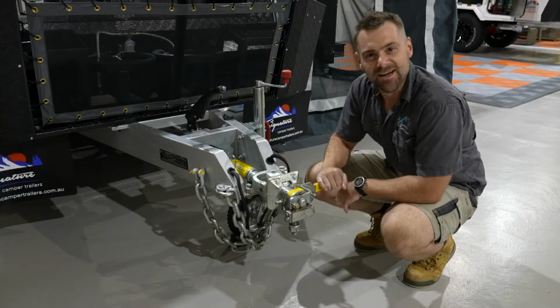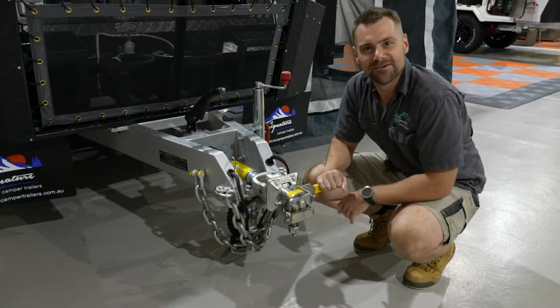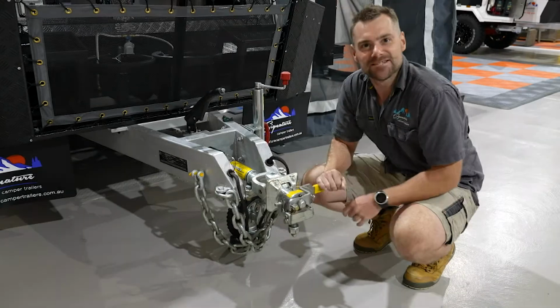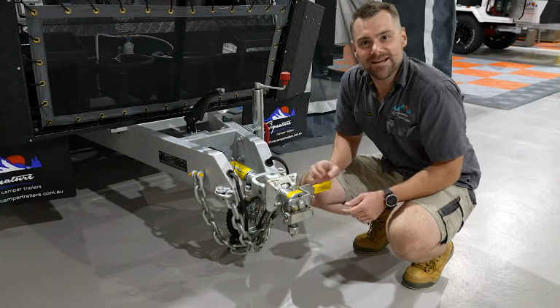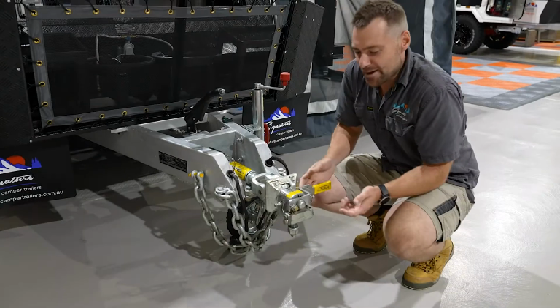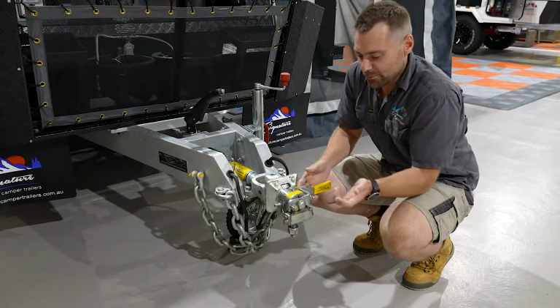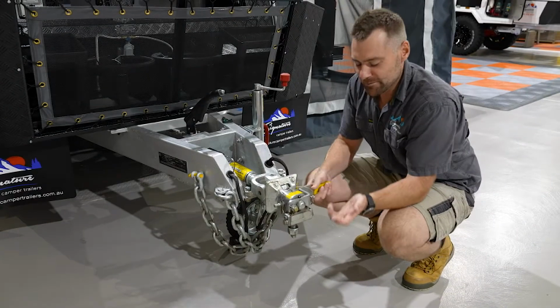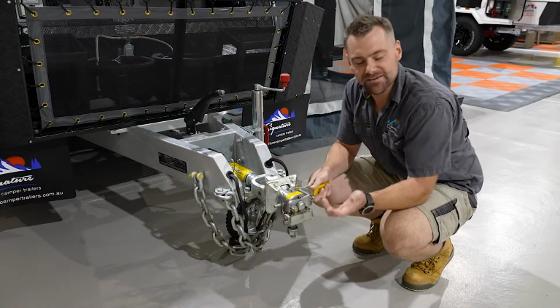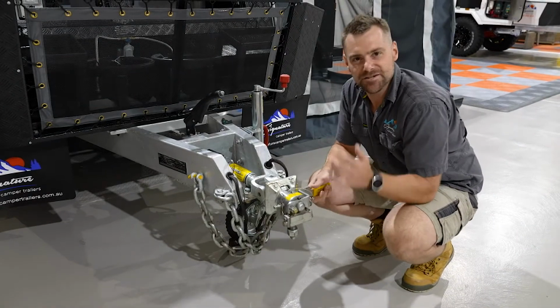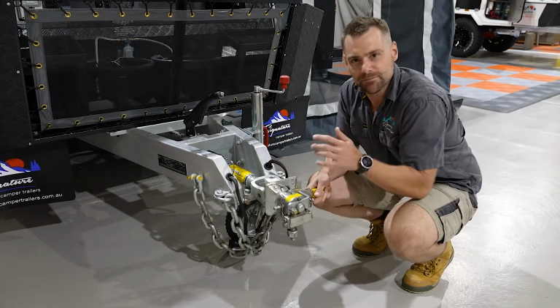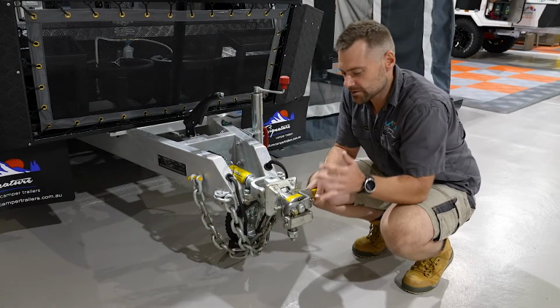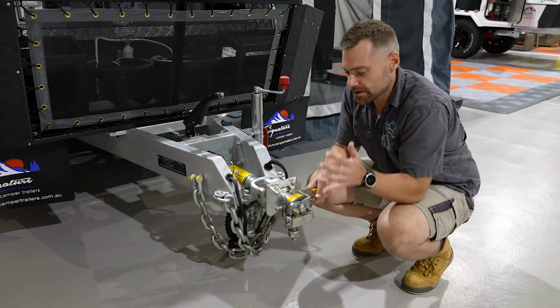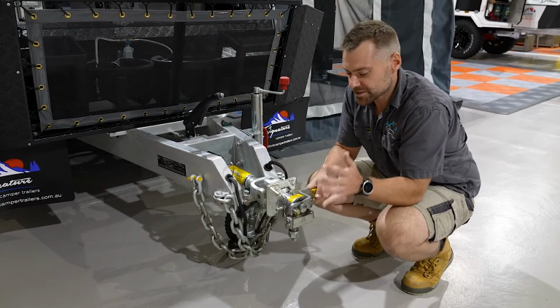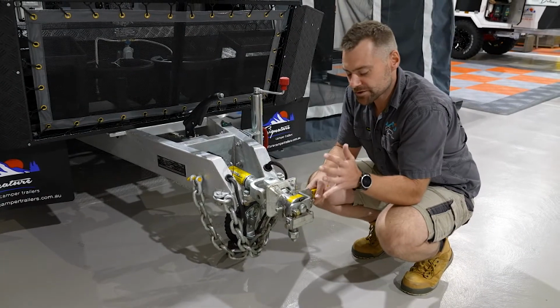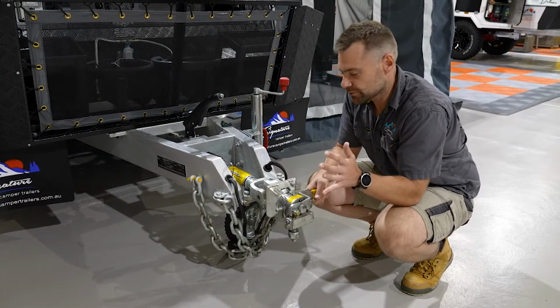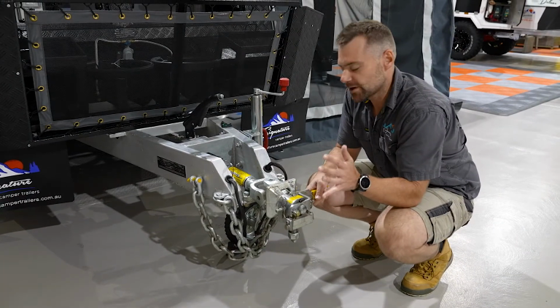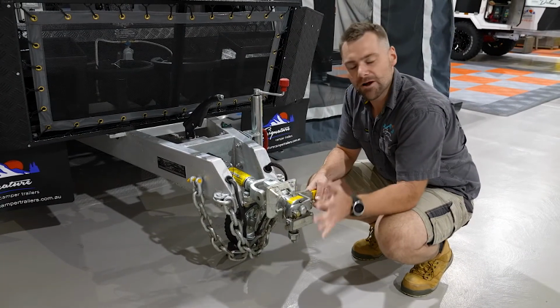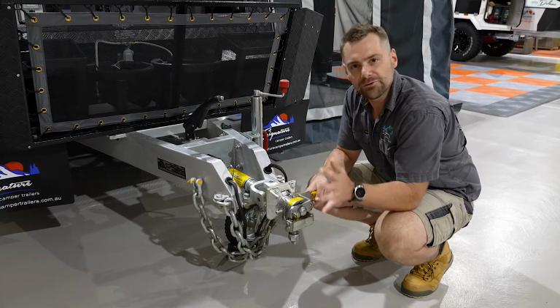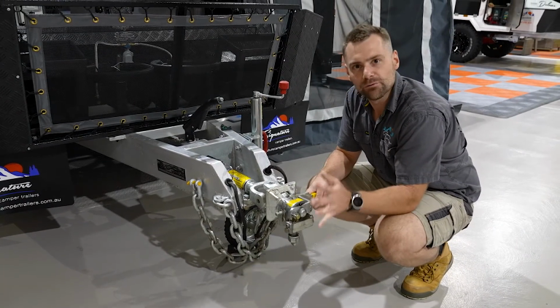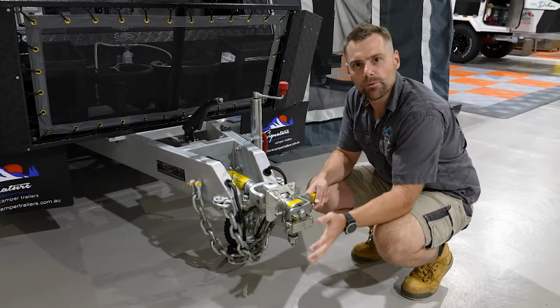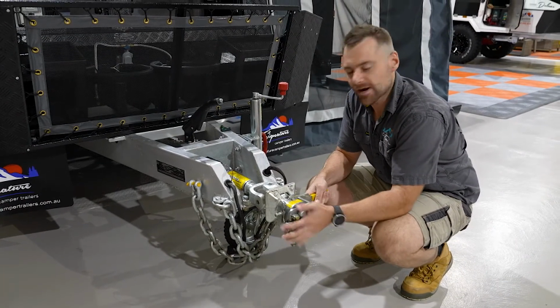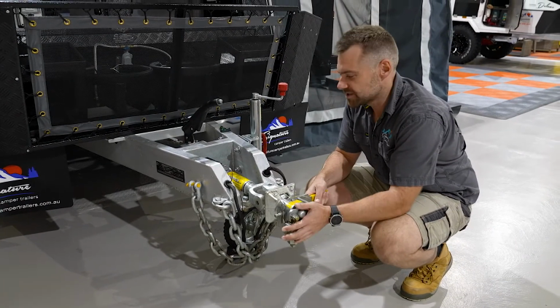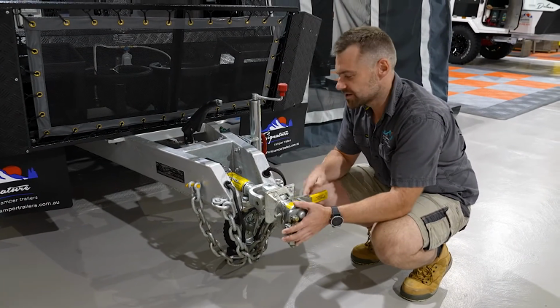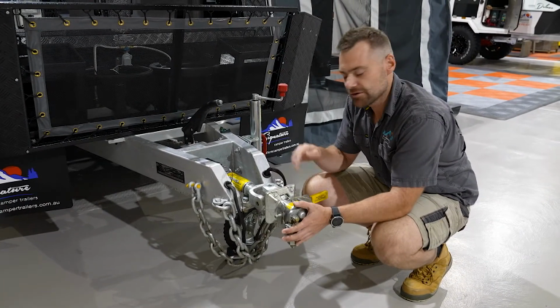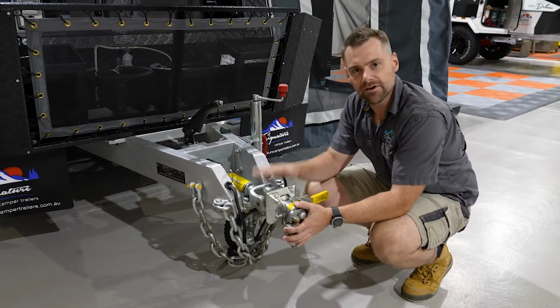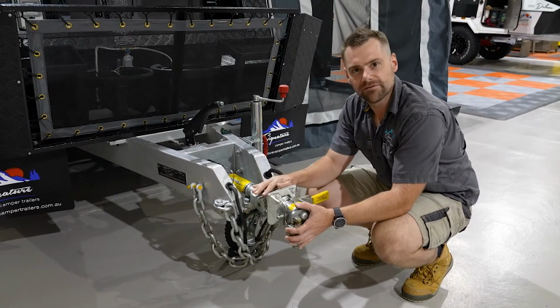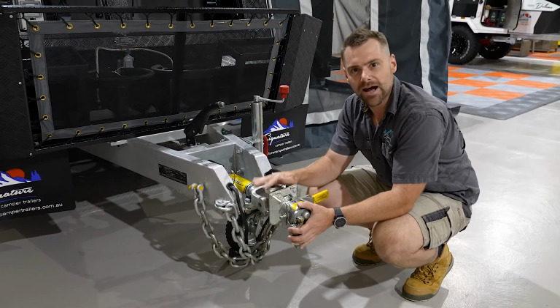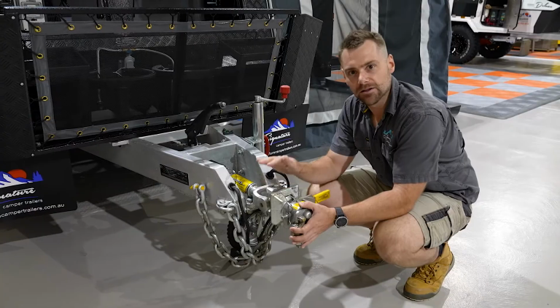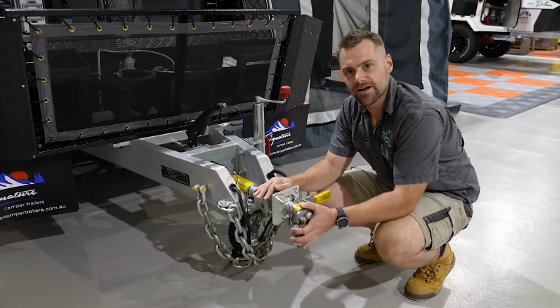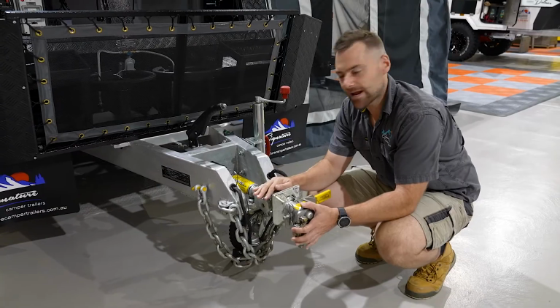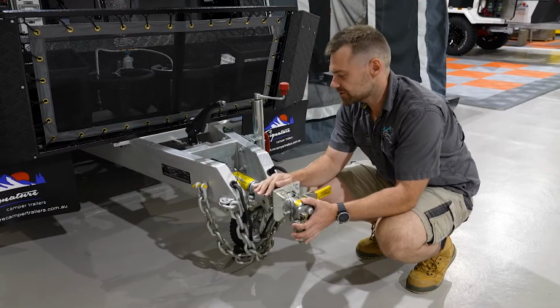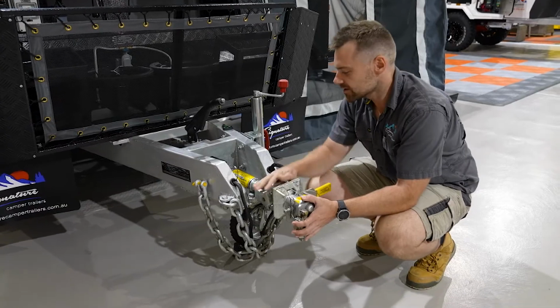Hey guys, welcome back to the showroom. We just want to do a quick run-through of what we're actually using on the front of a lot of our camper trailers.